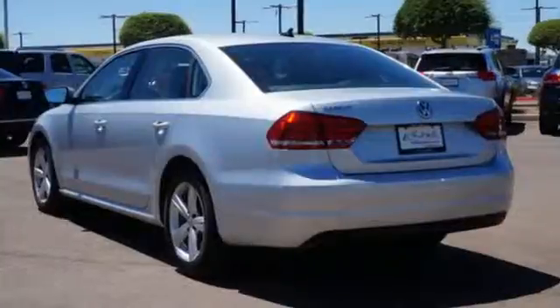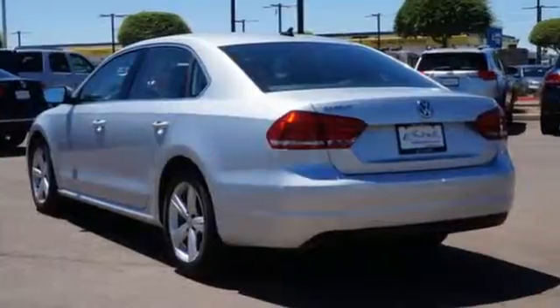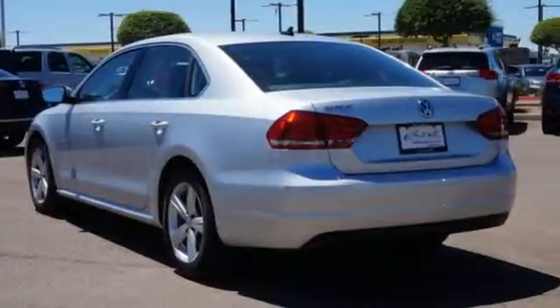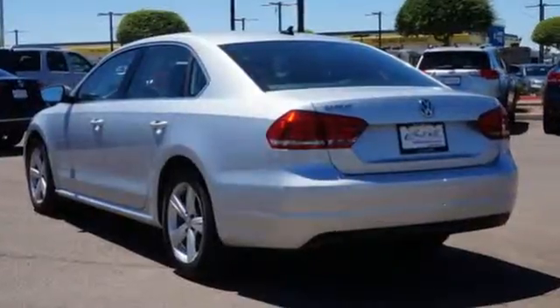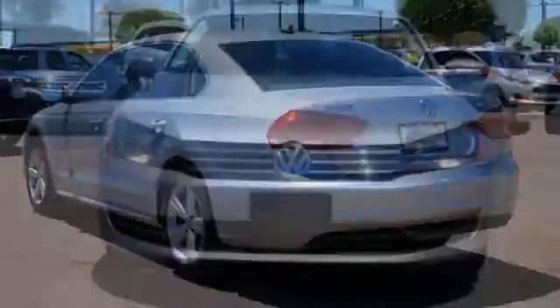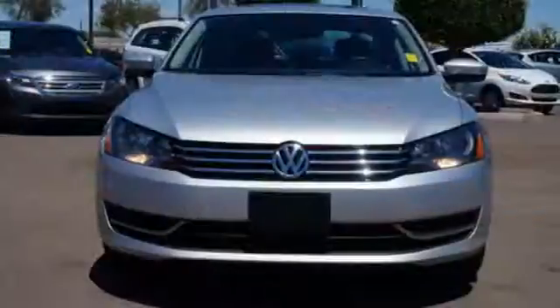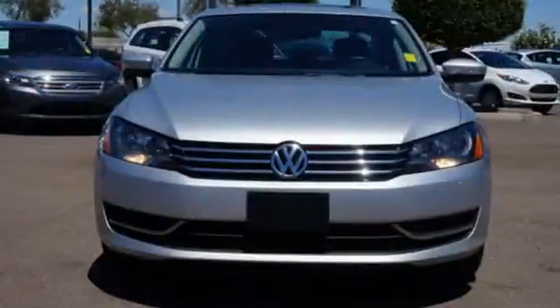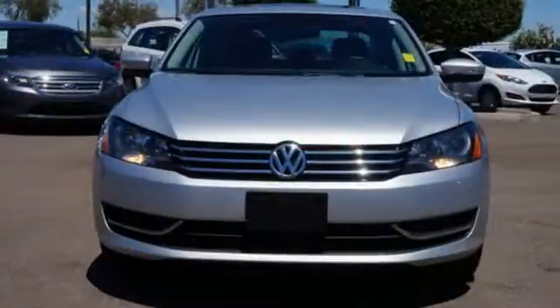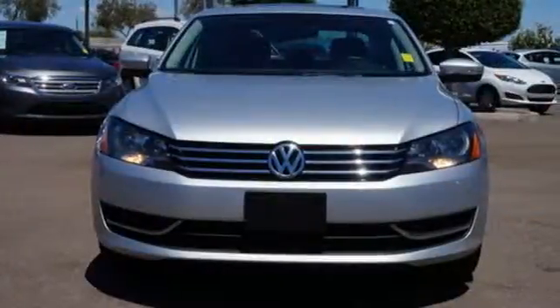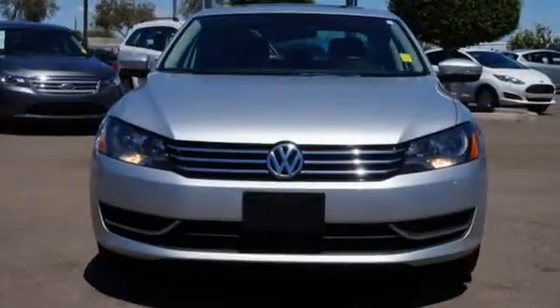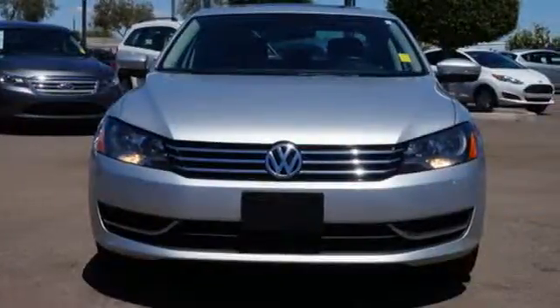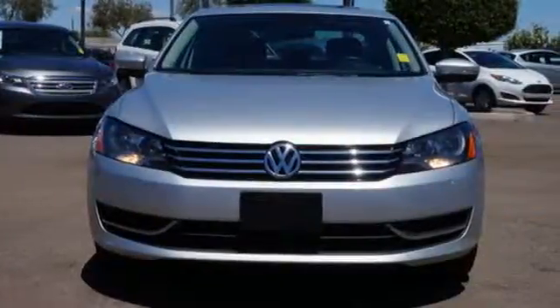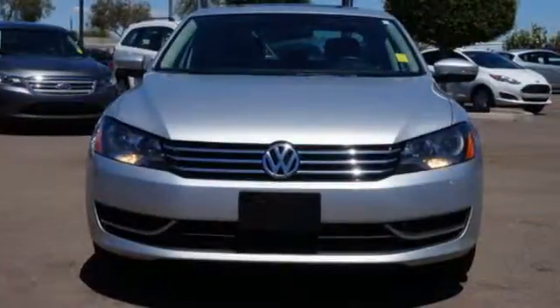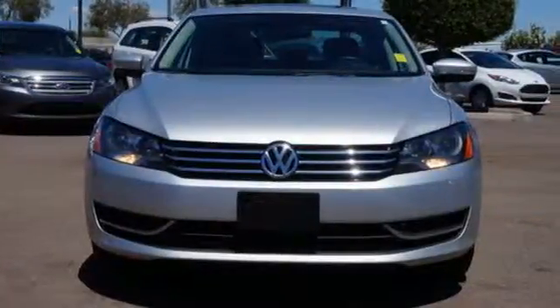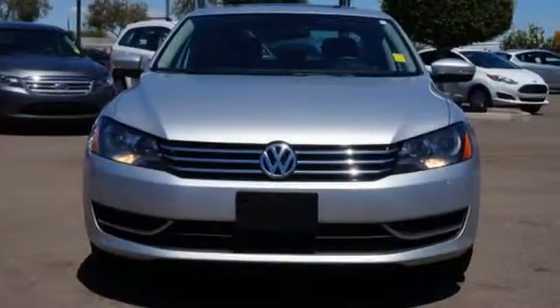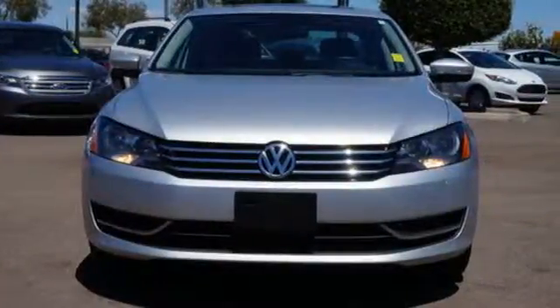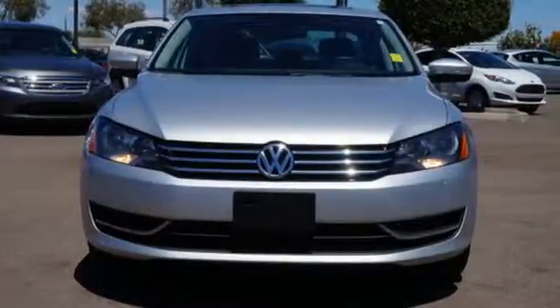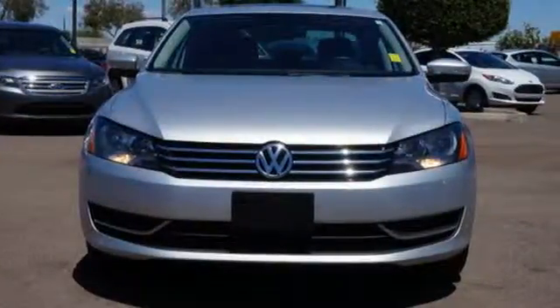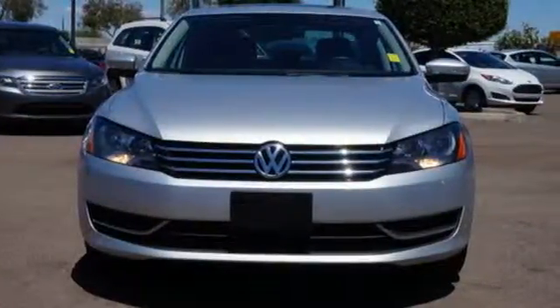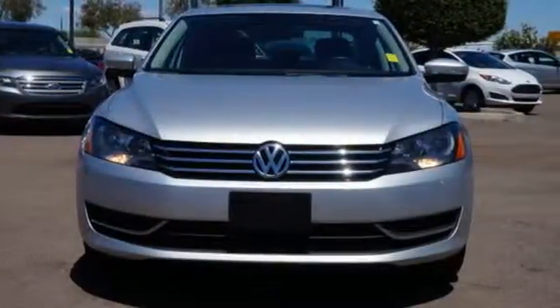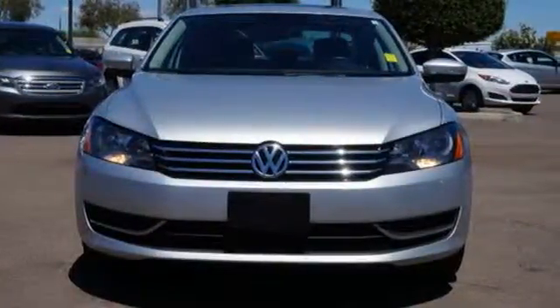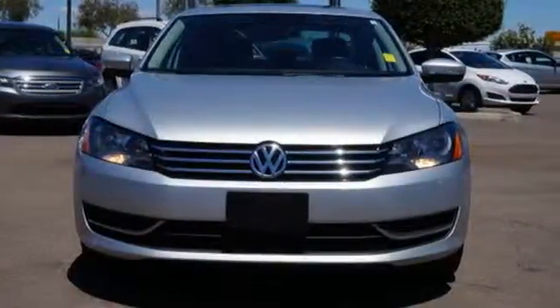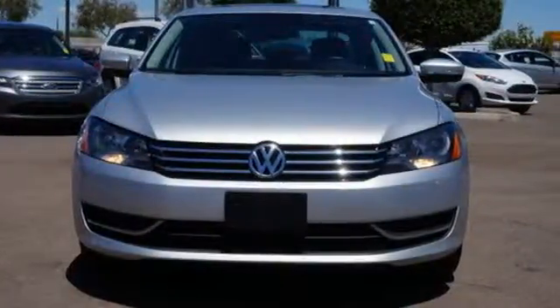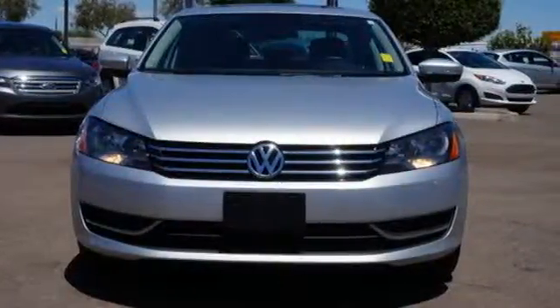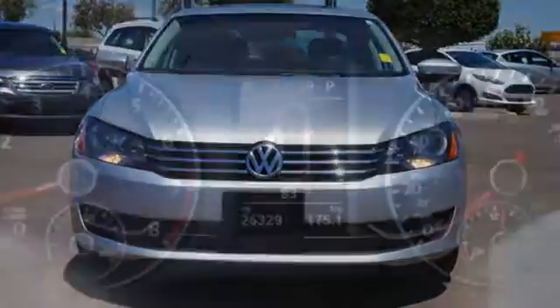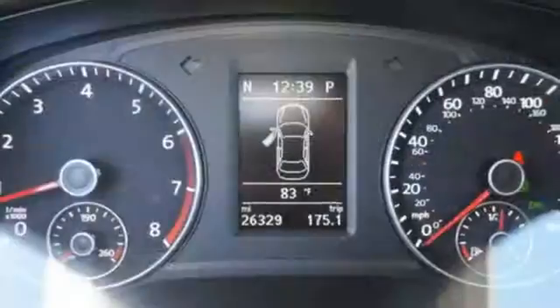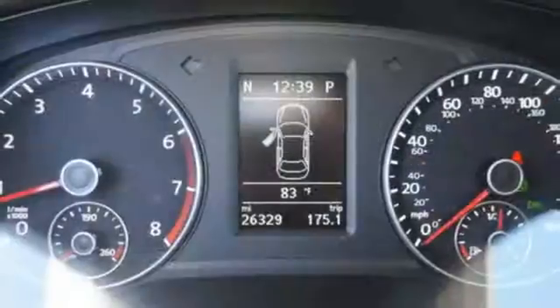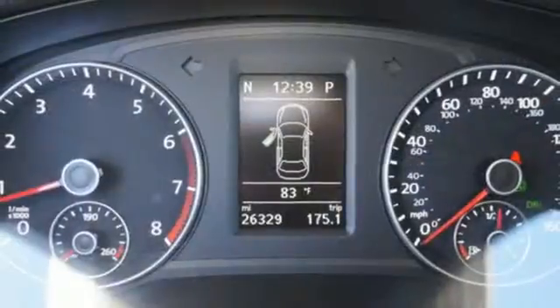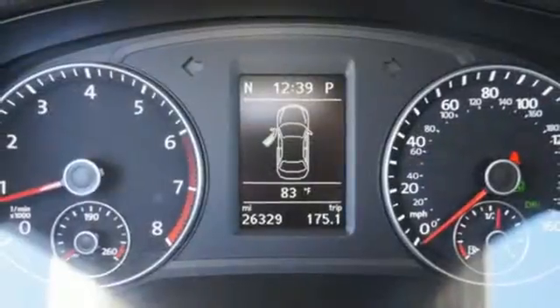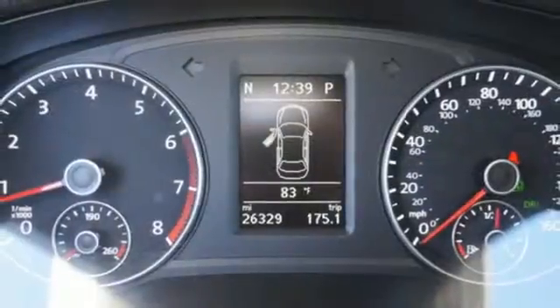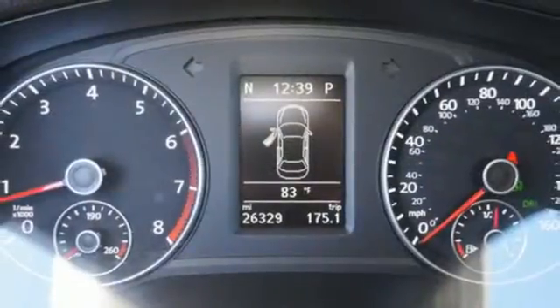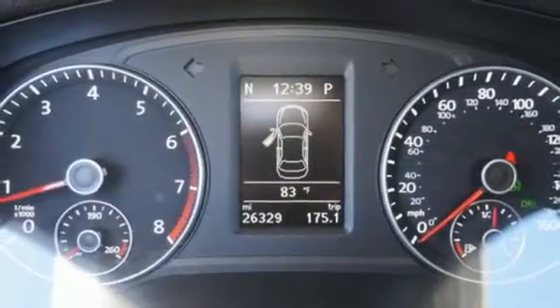This Passat is equipped with great safety features, including multiple airbags, stability and traction control, and anti-lock brakes.